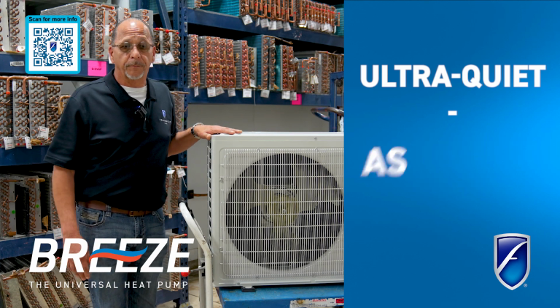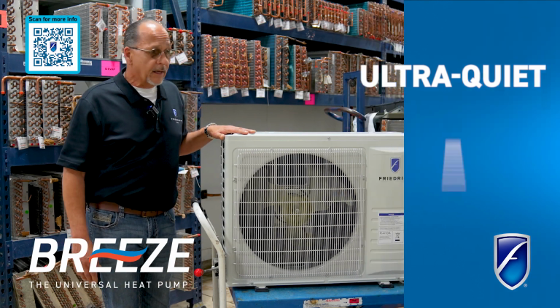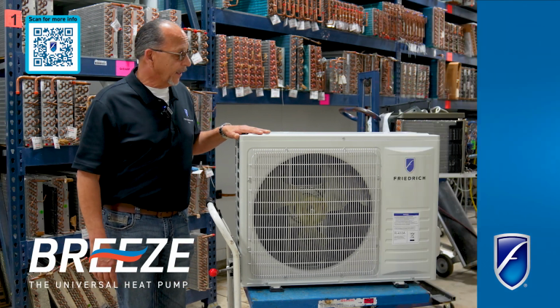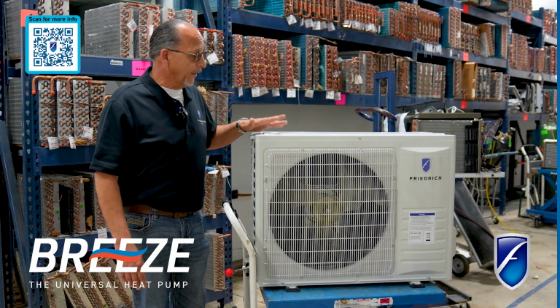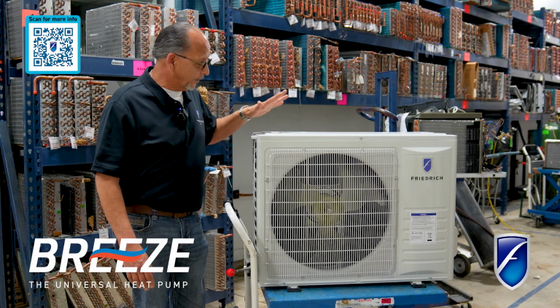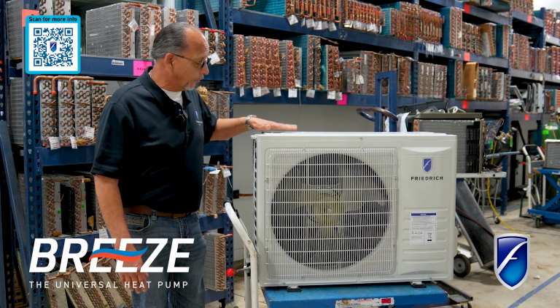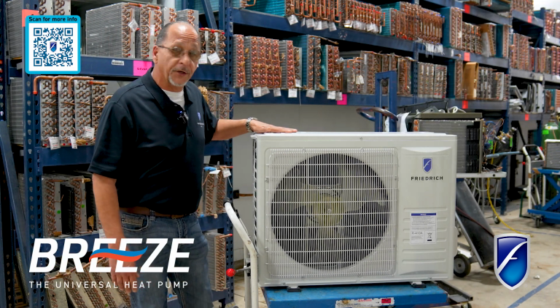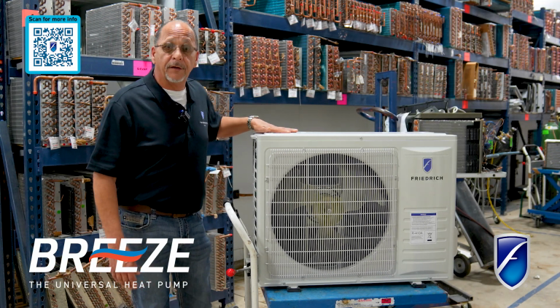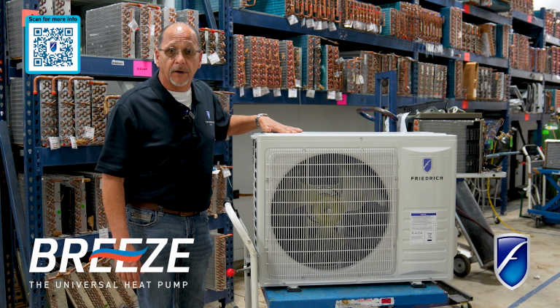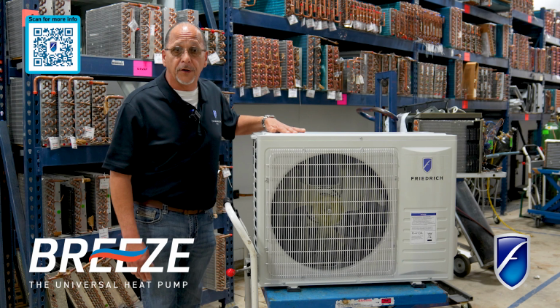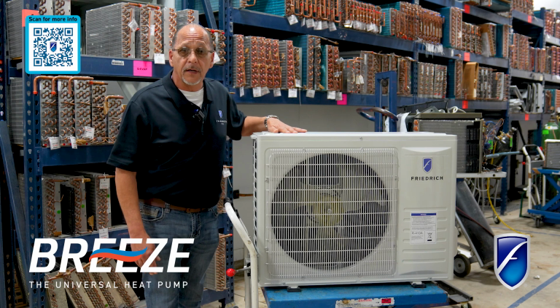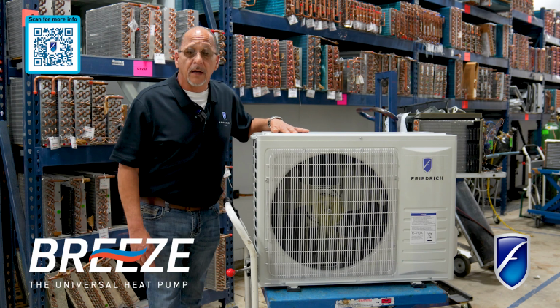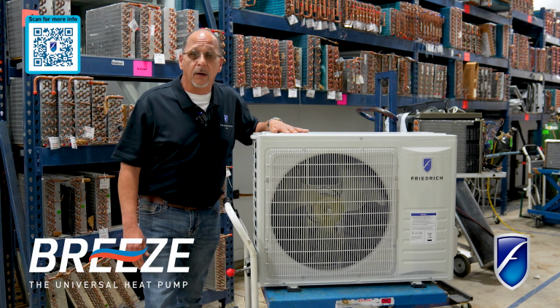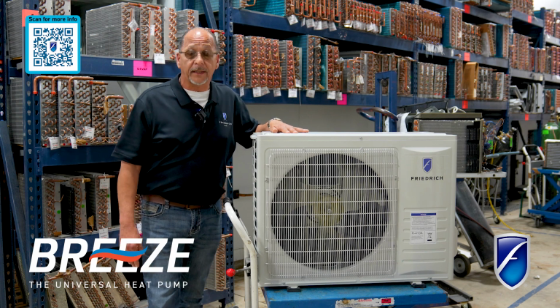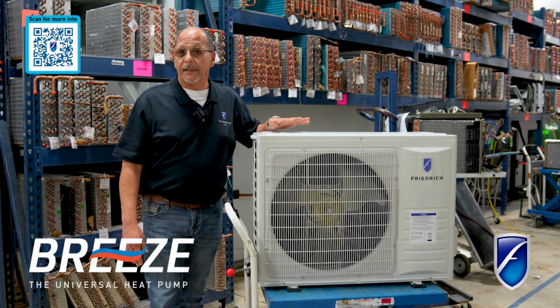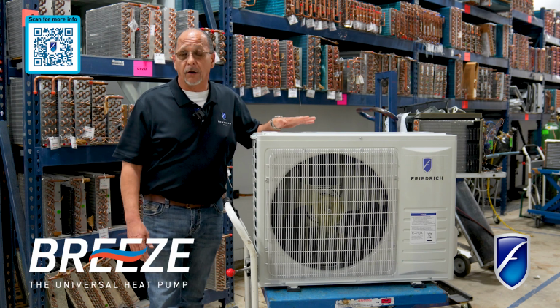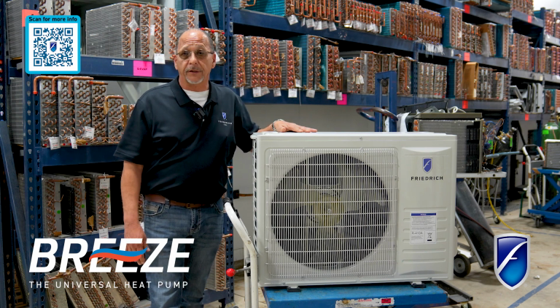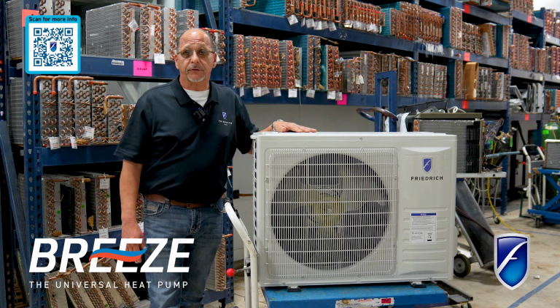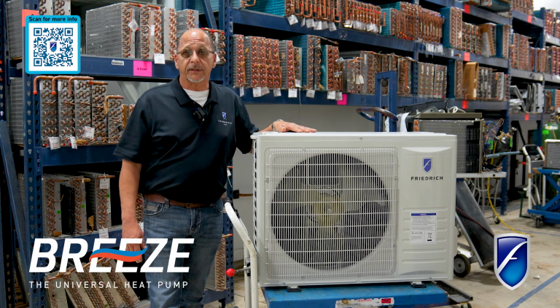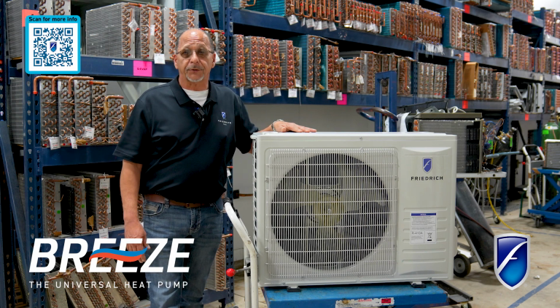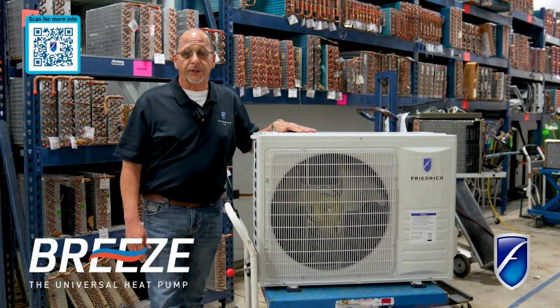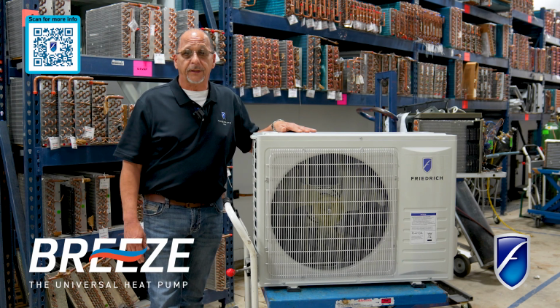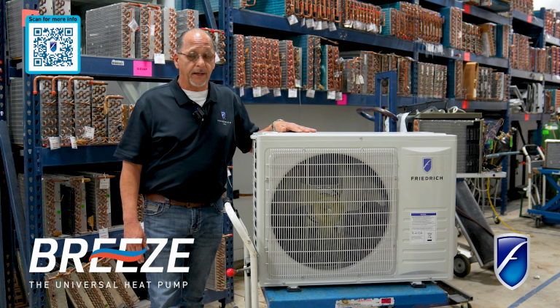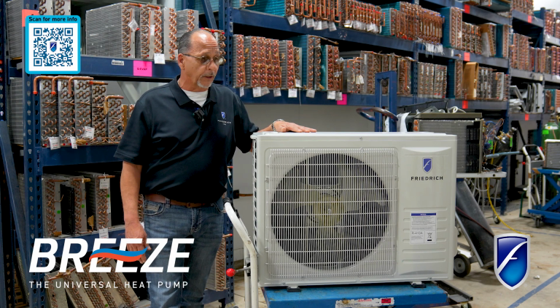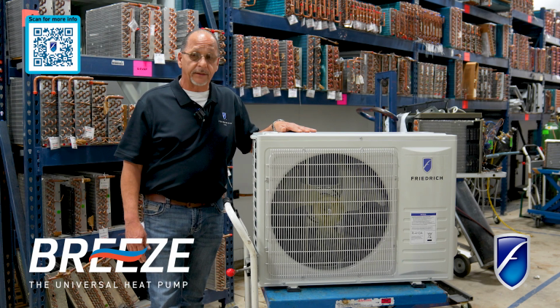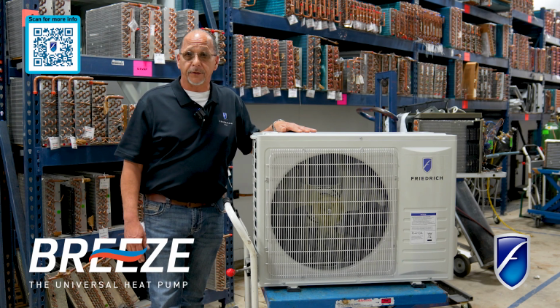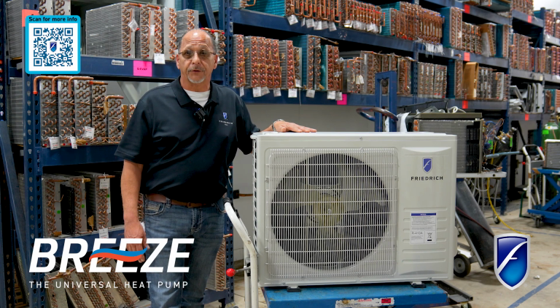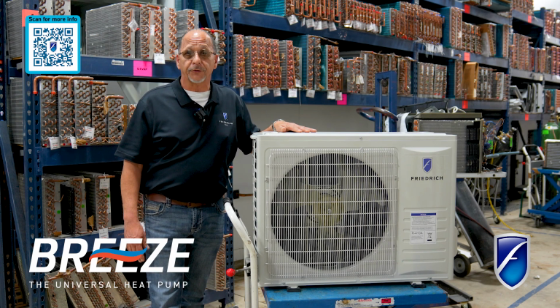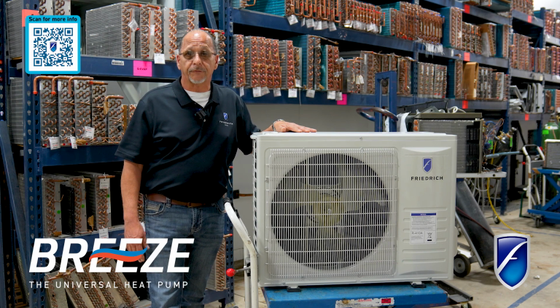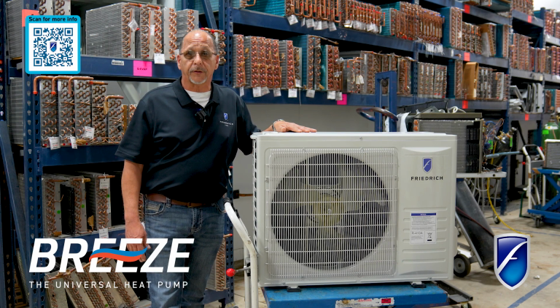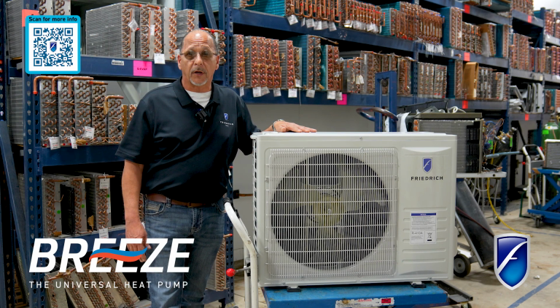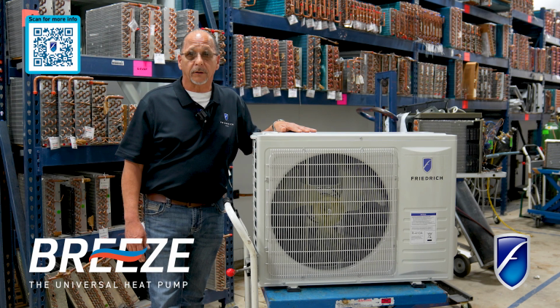So again, this is our new inverter. We can meet all your needs with this machine and we thank you for choosing Friedrich products.